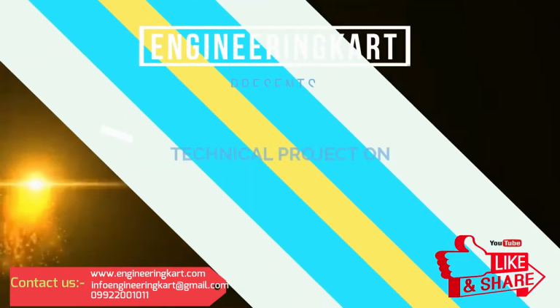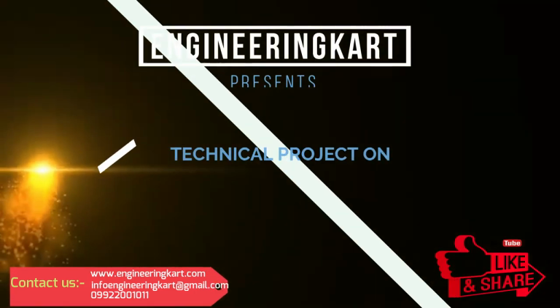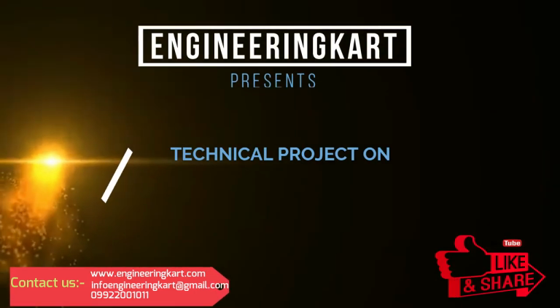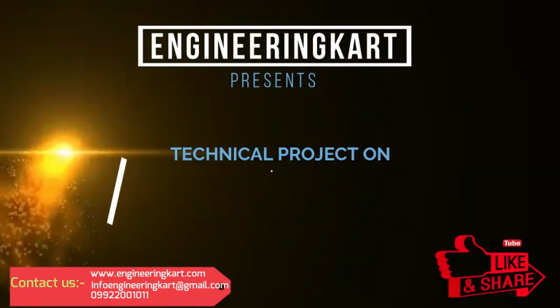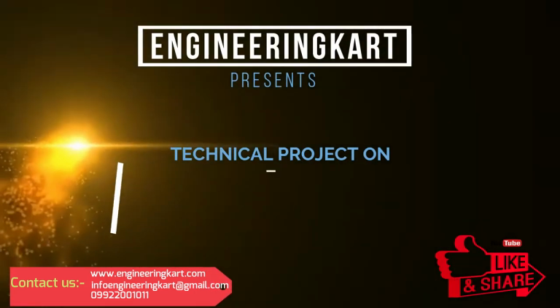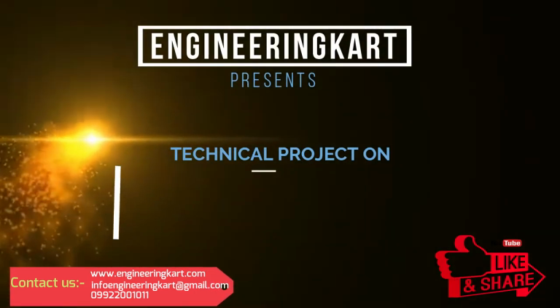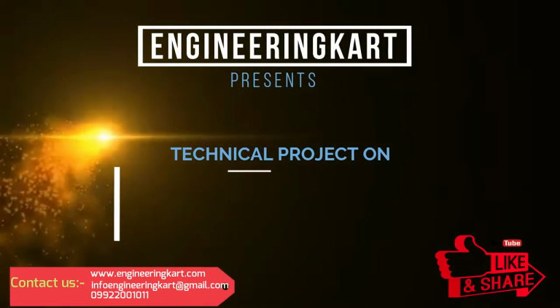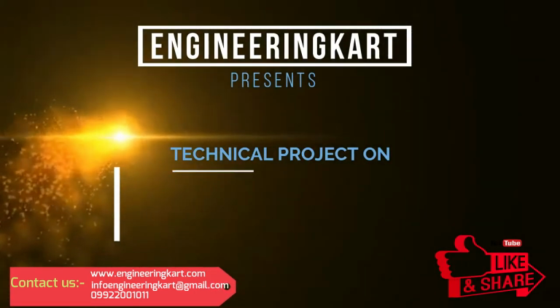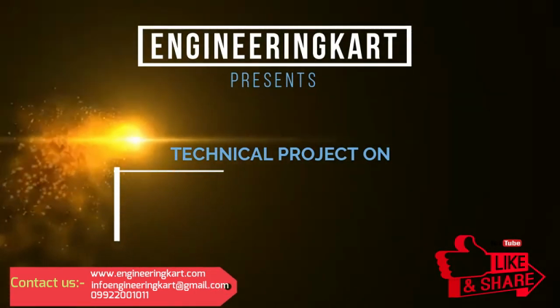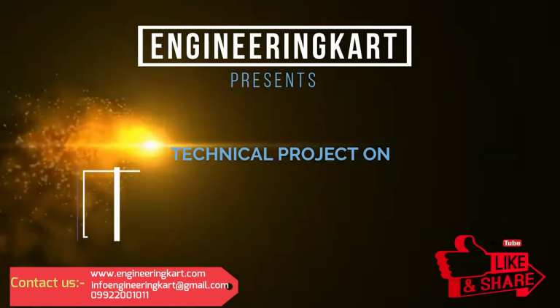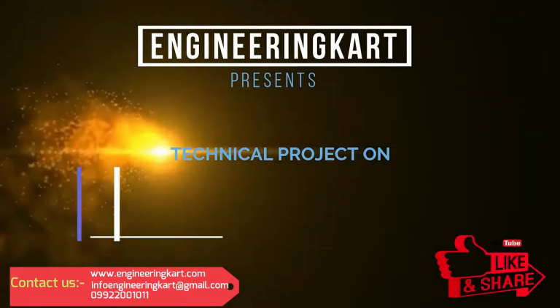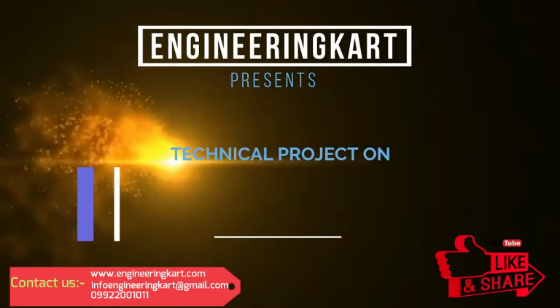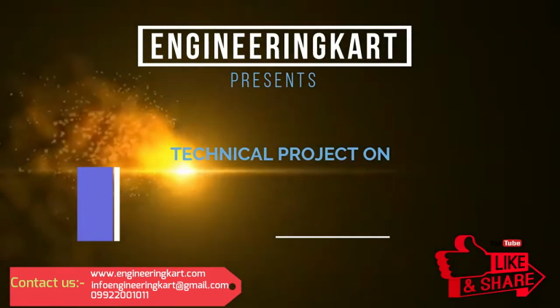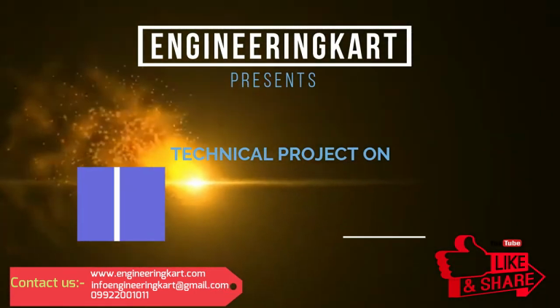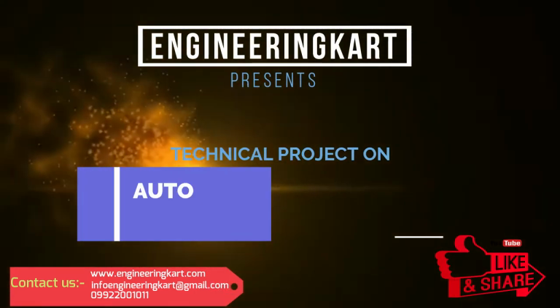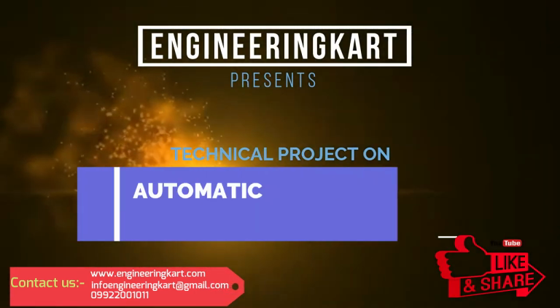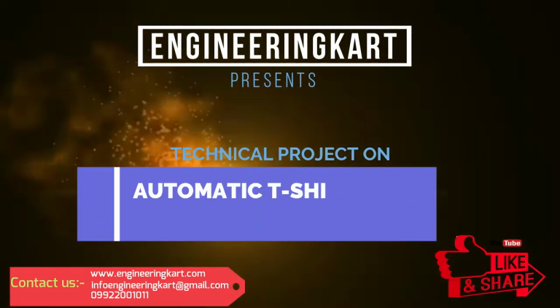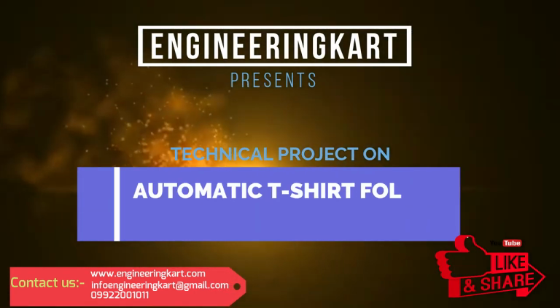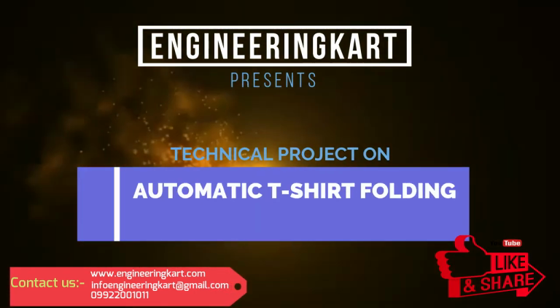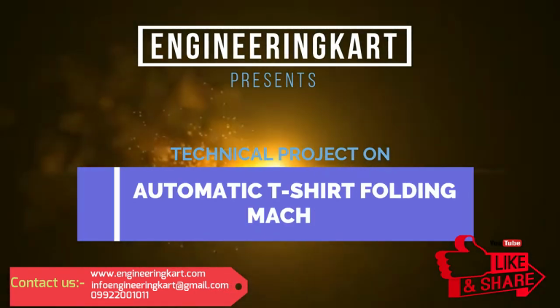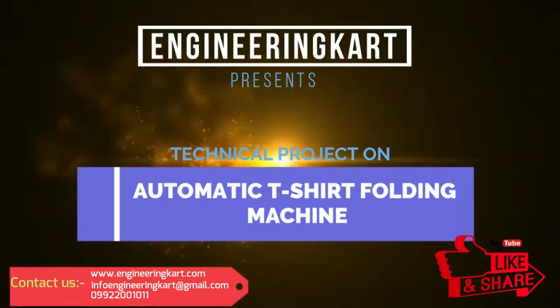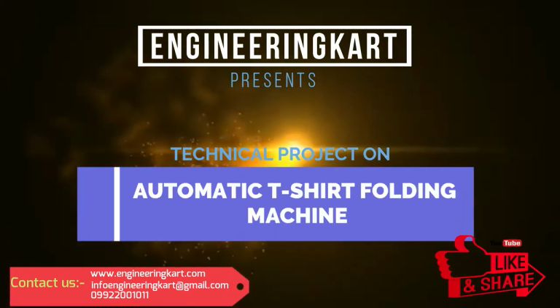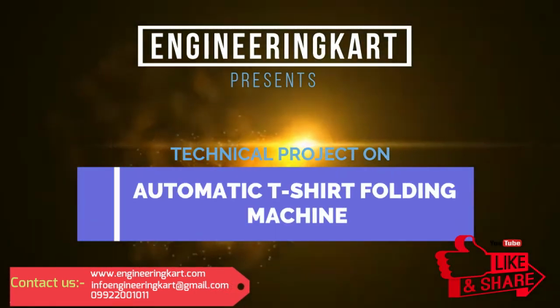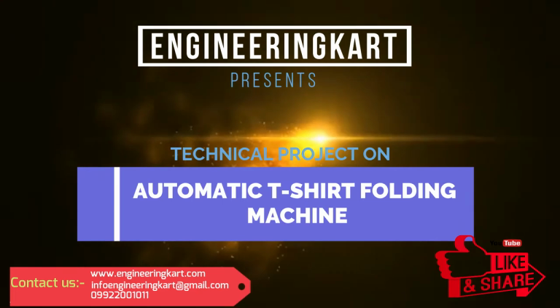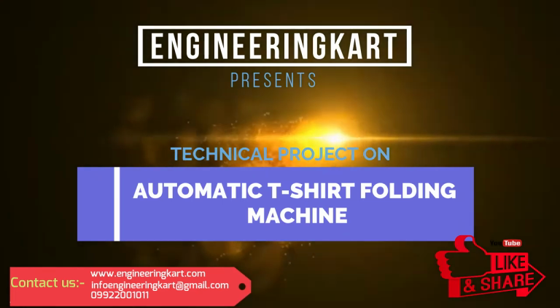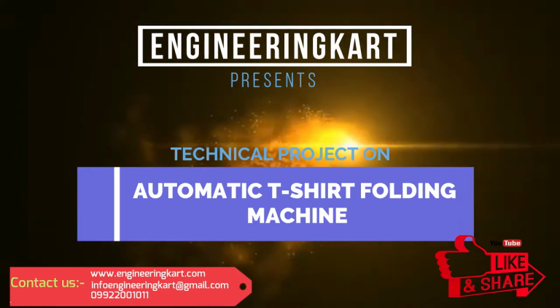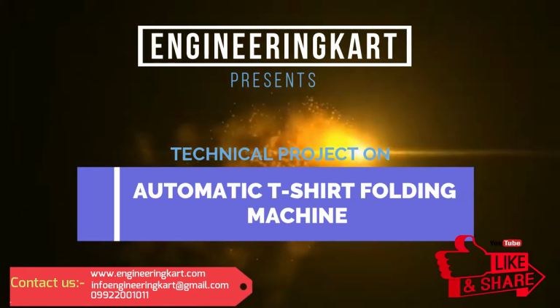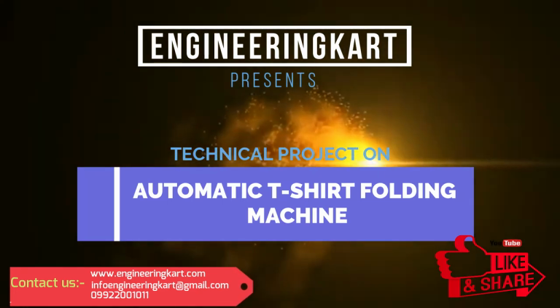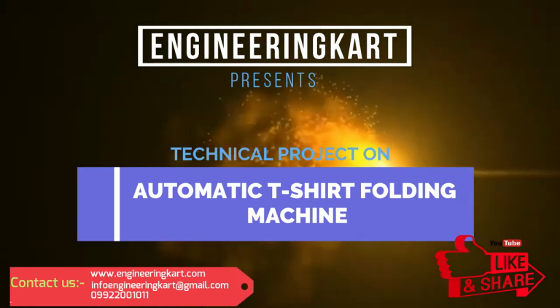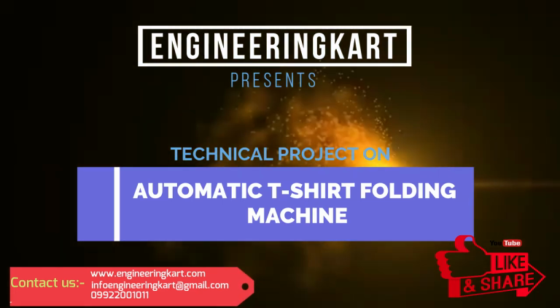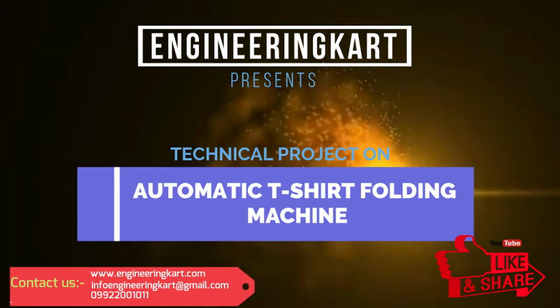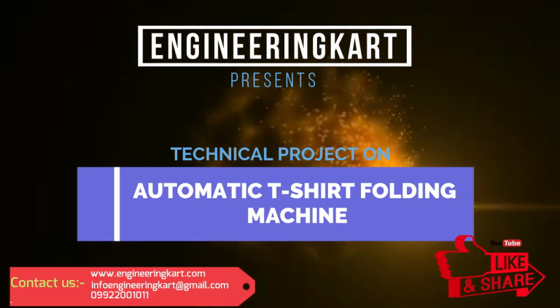In this video, we will see the technical project on automatic t-shirt folding machine.